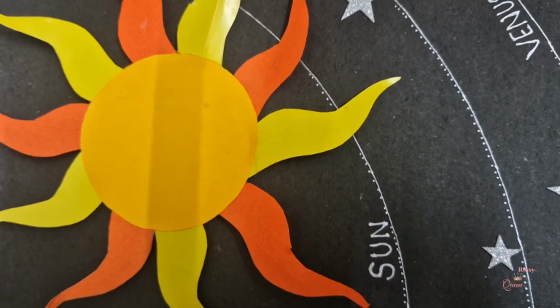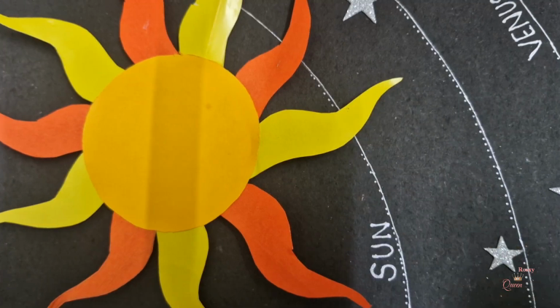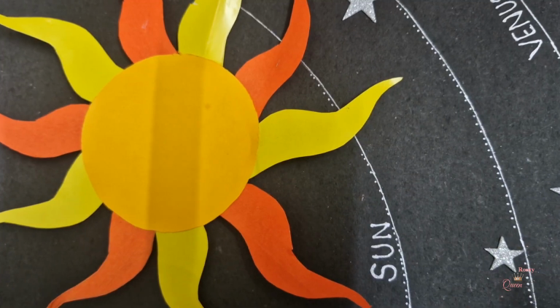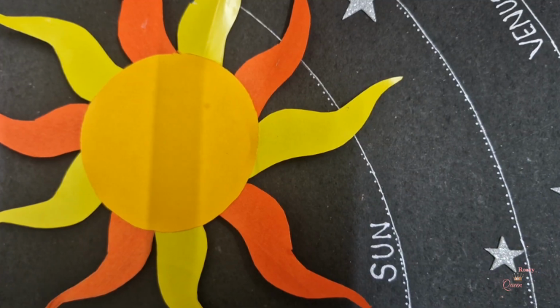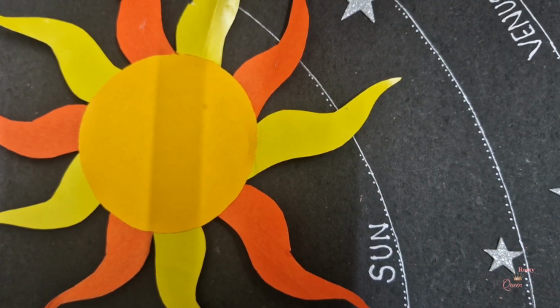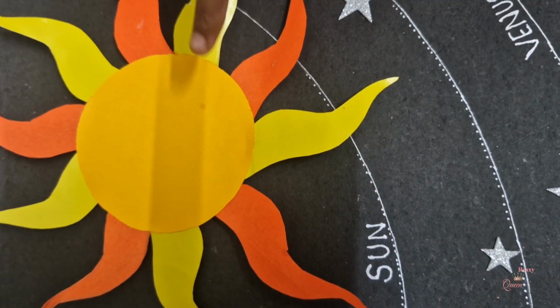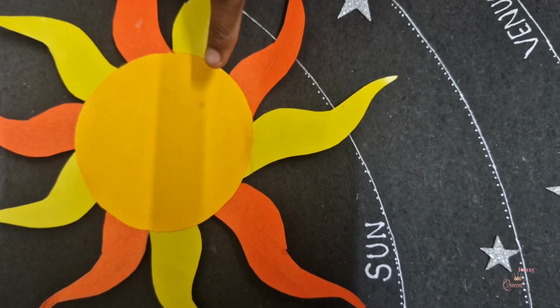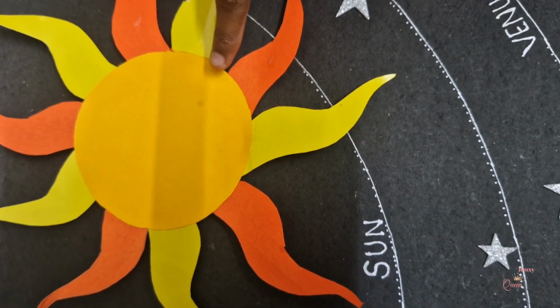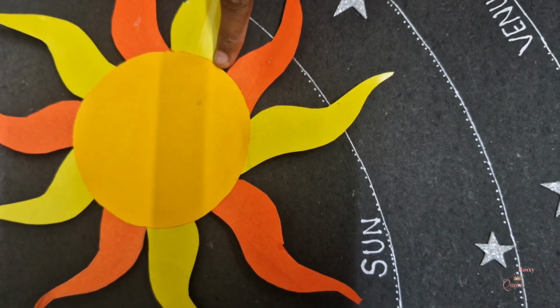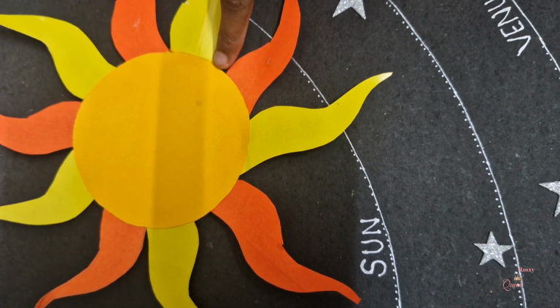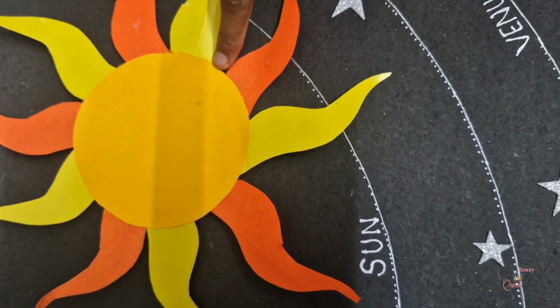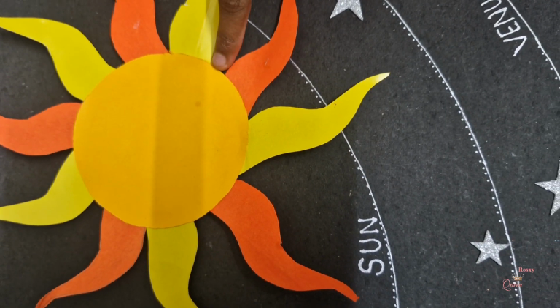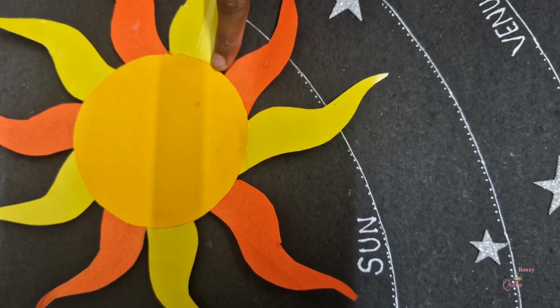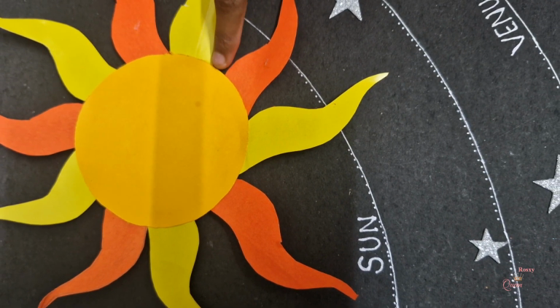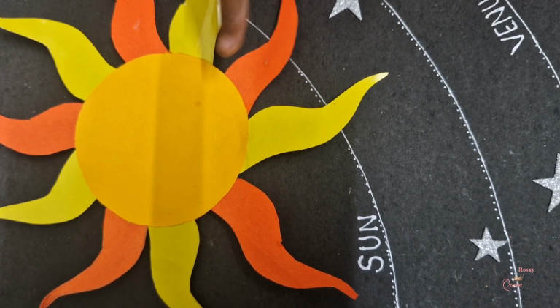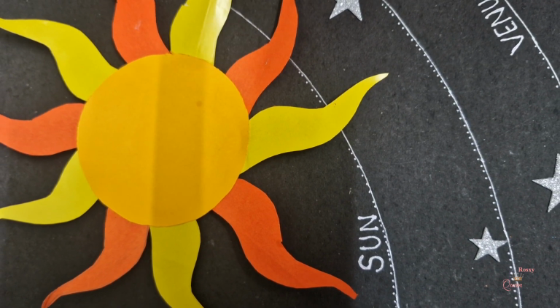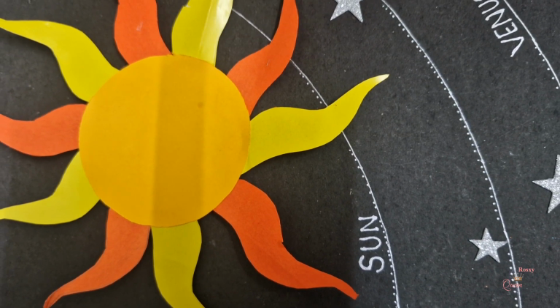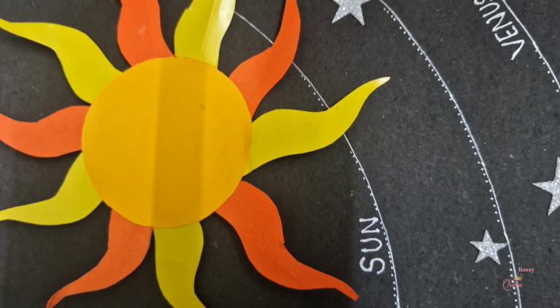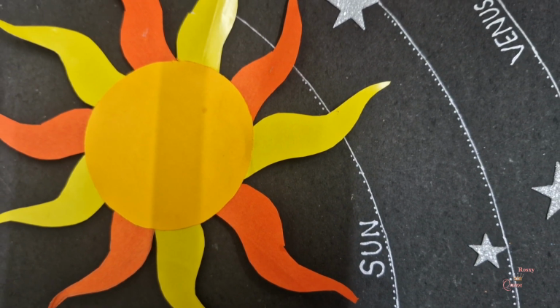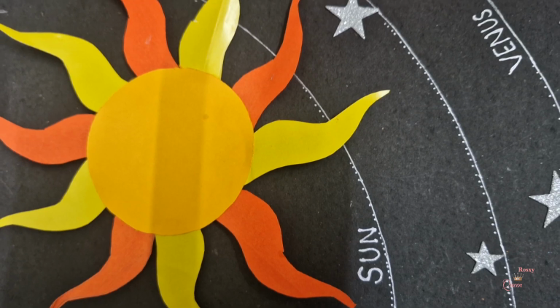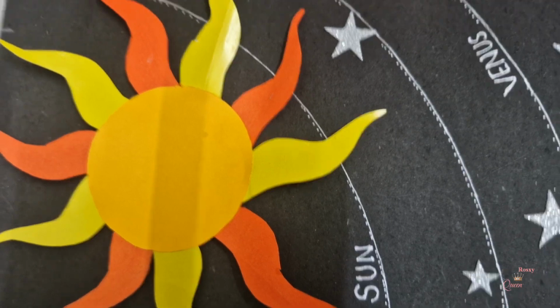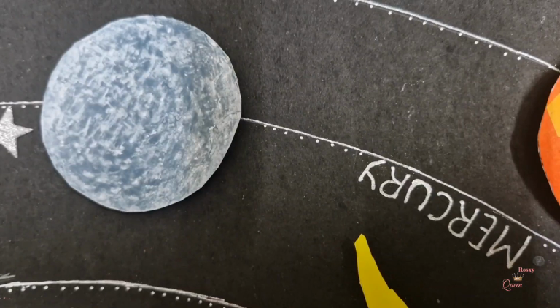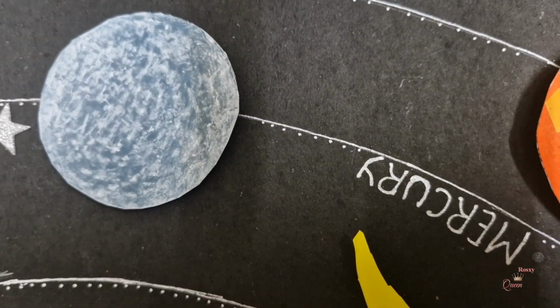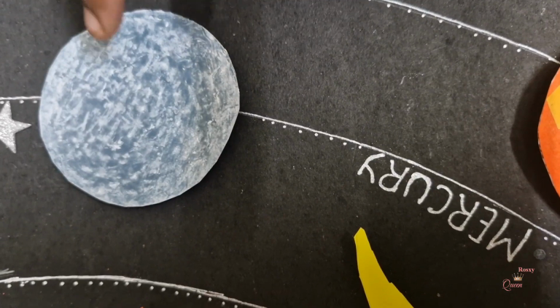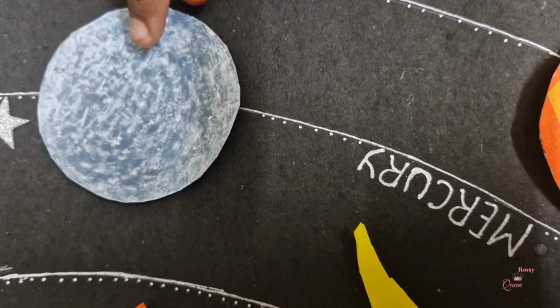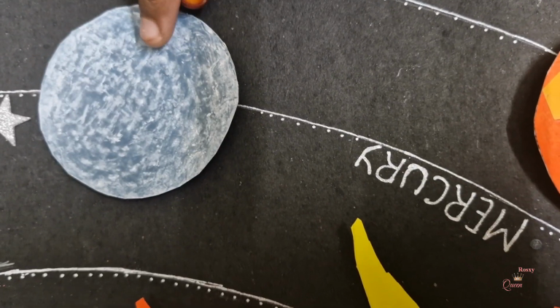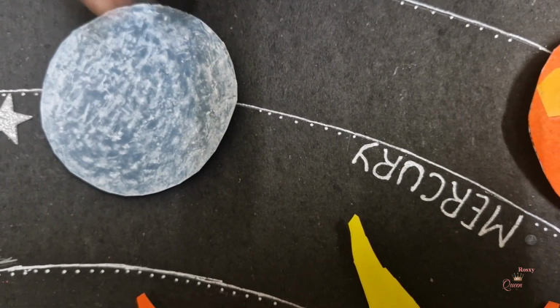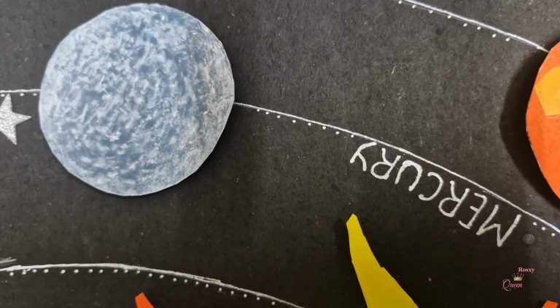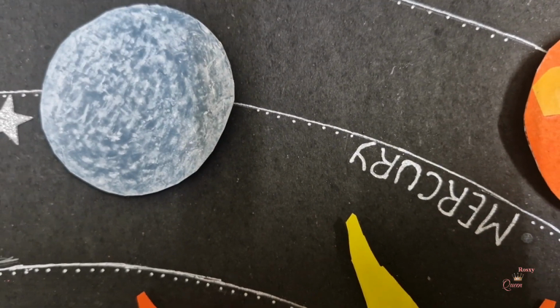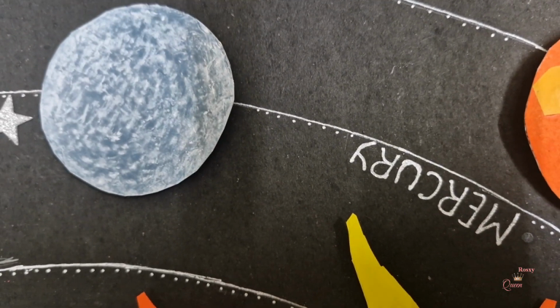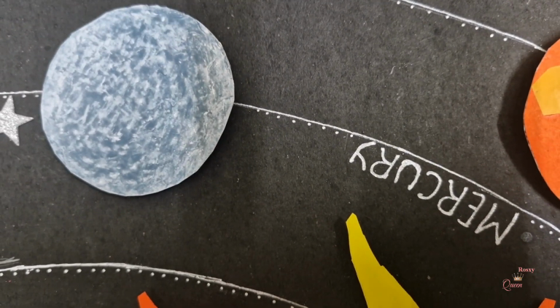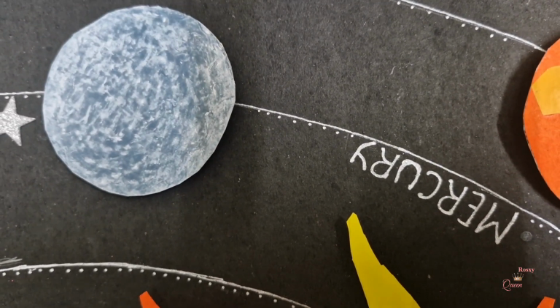This is our sun — the sun is our star. This planet is Mercury, the second or third planet from the sun.